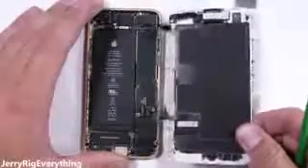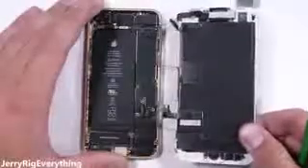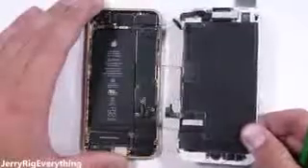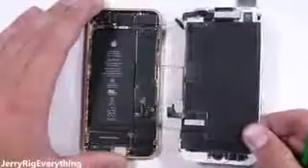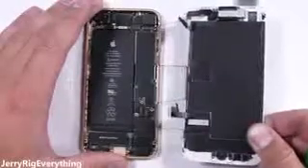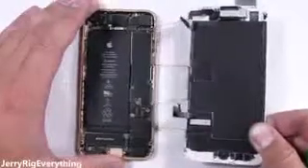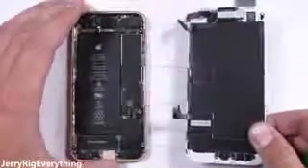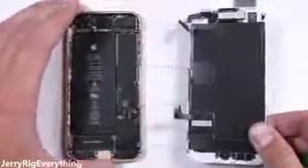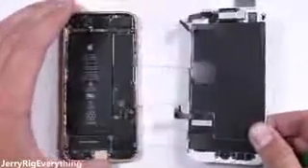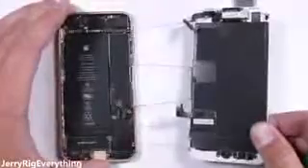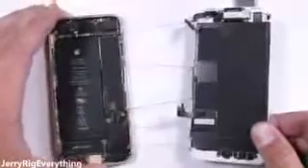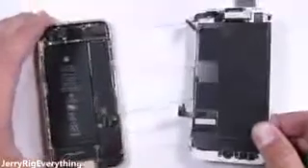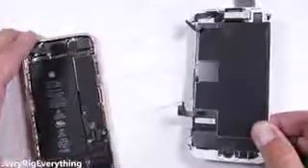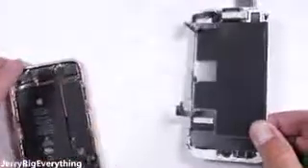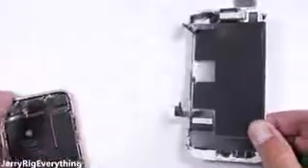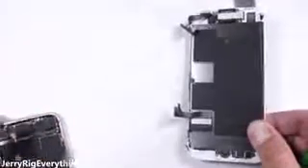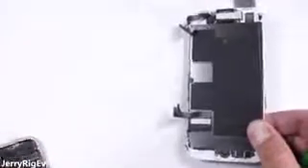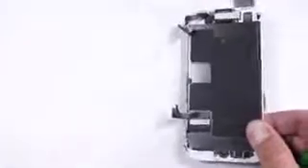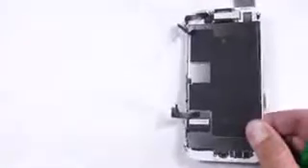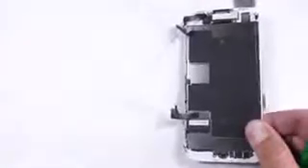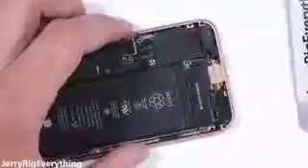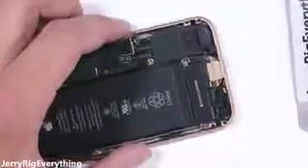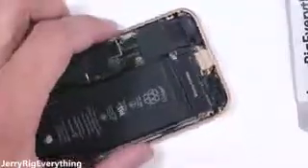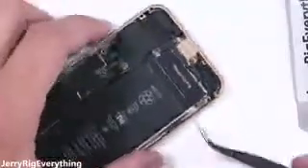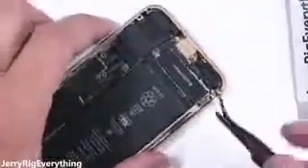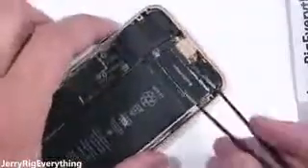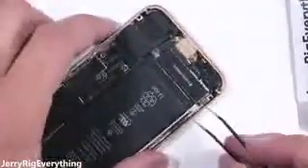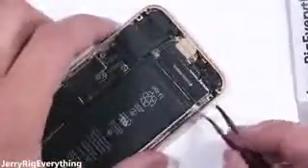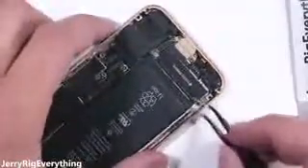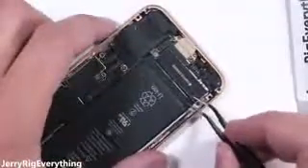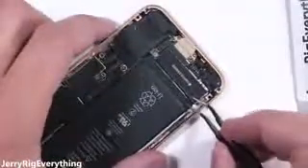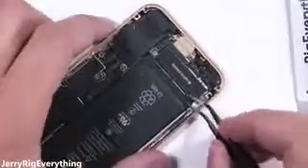There's quite a bit of black waterproofing adhesive around the whole edge of the screen. Now that the screen is out of our way, let's take a look at this battery.